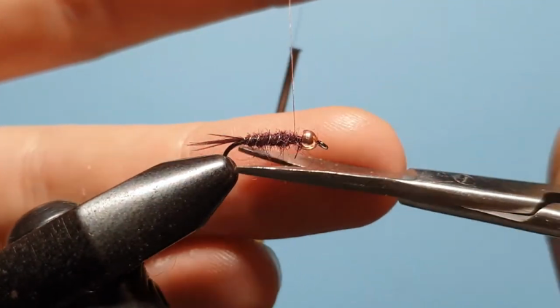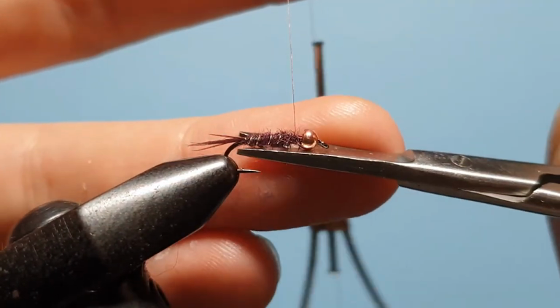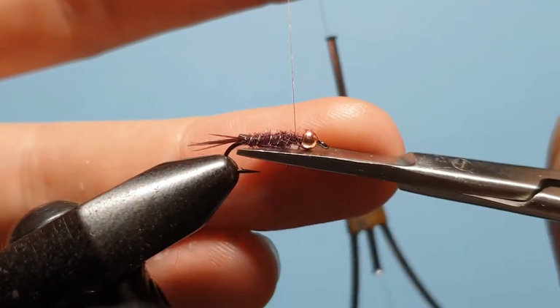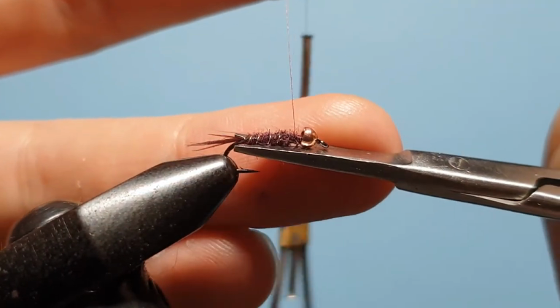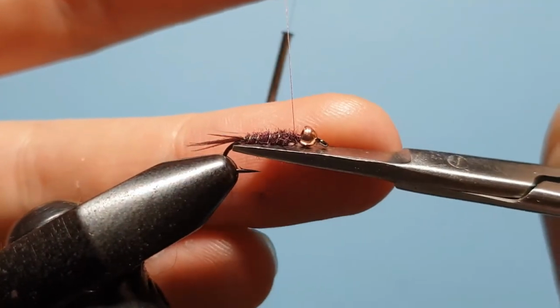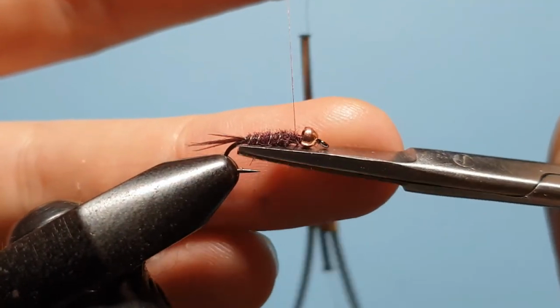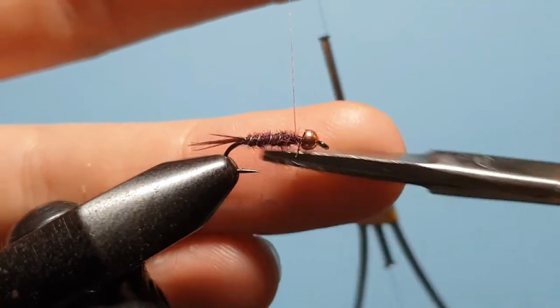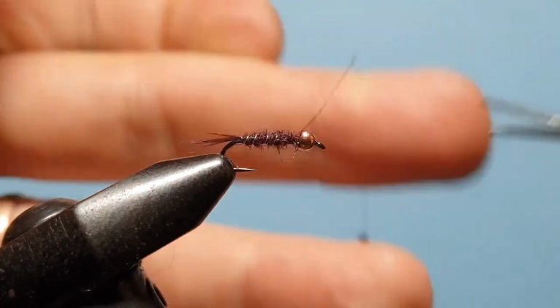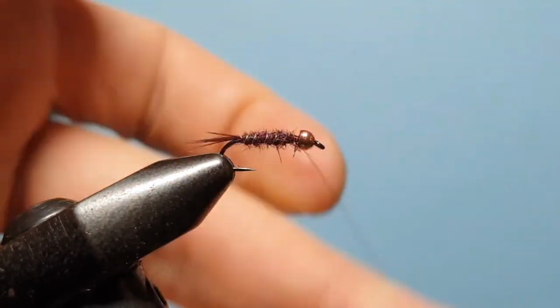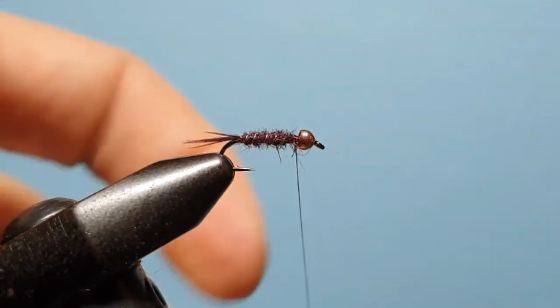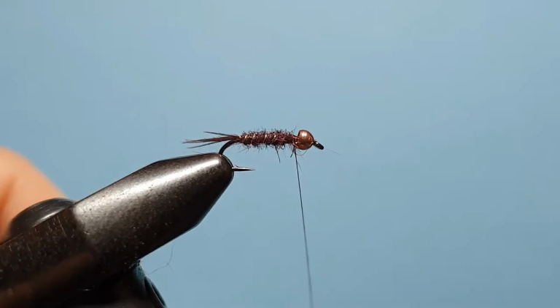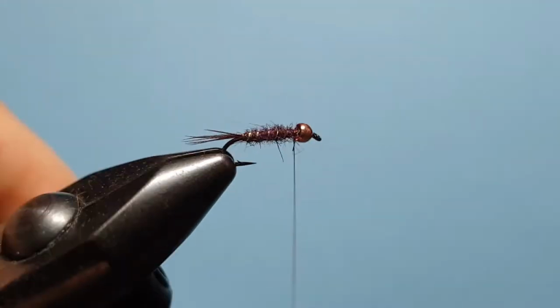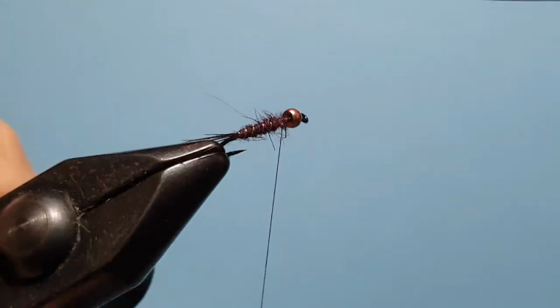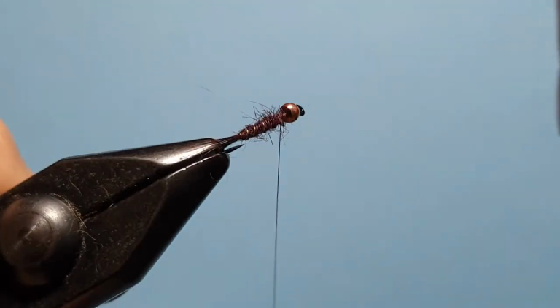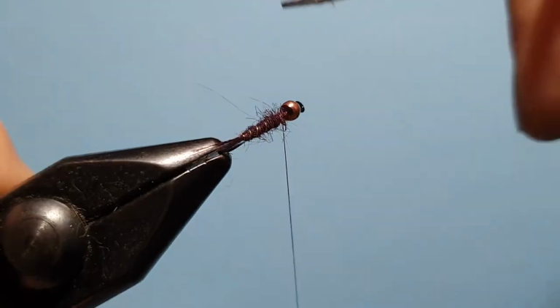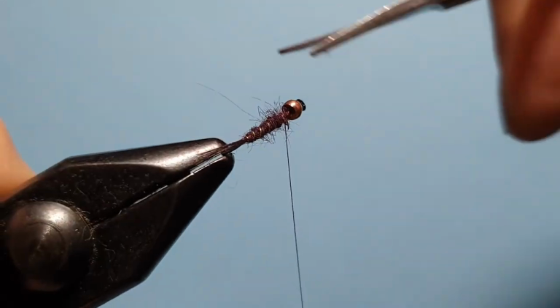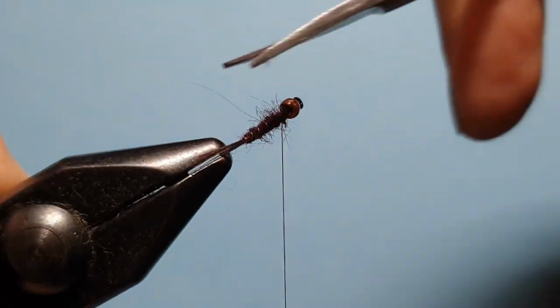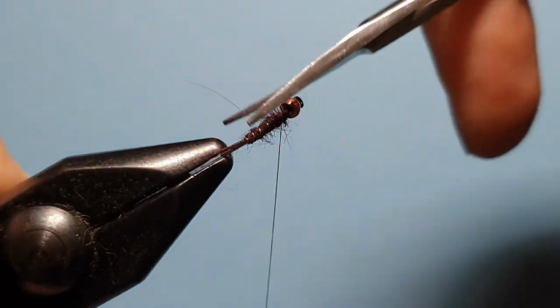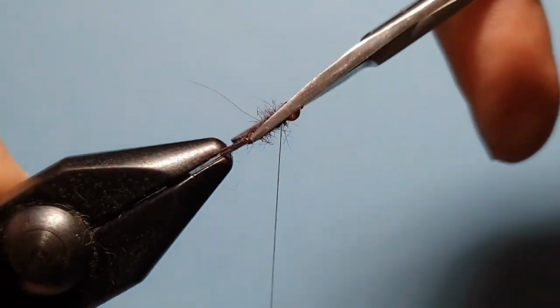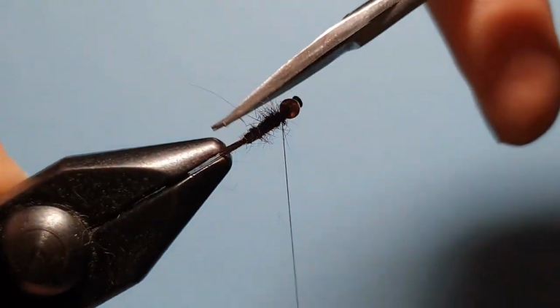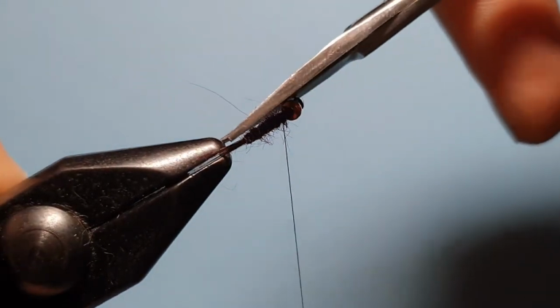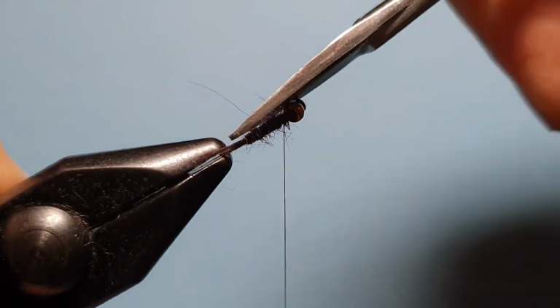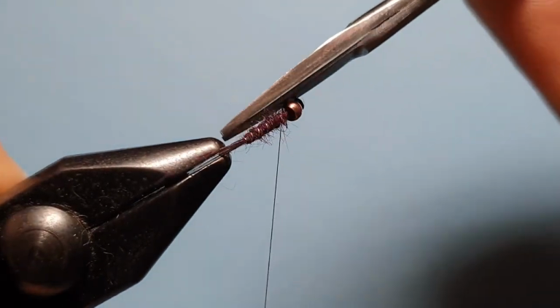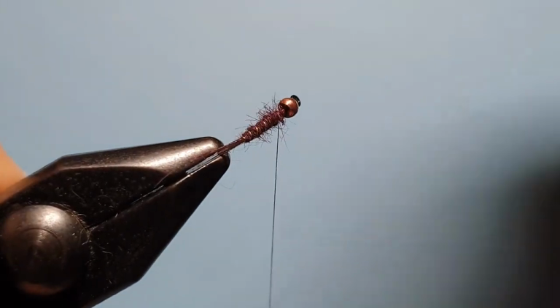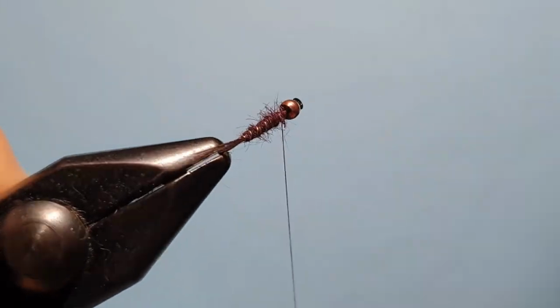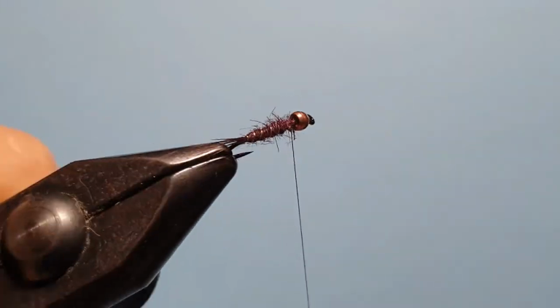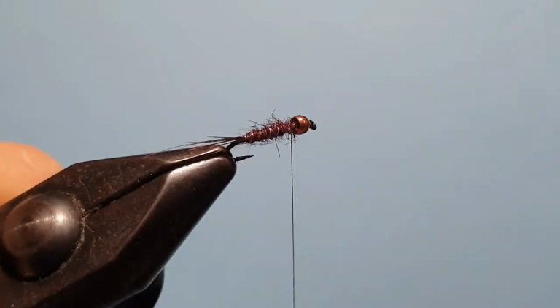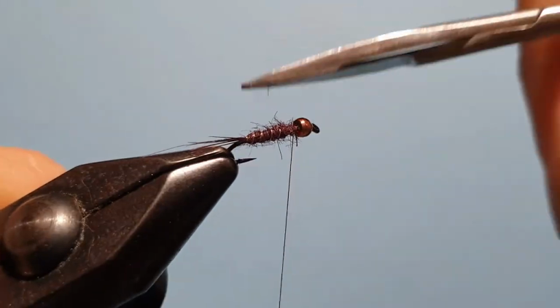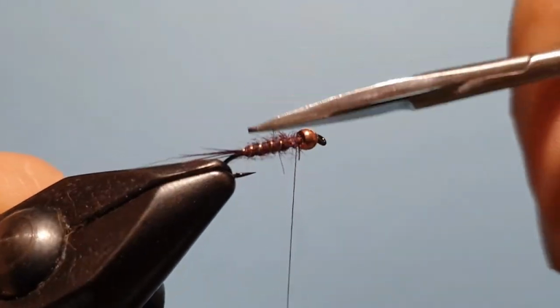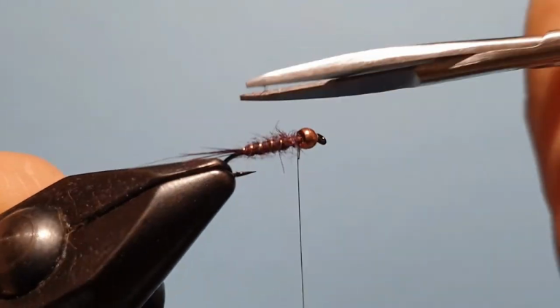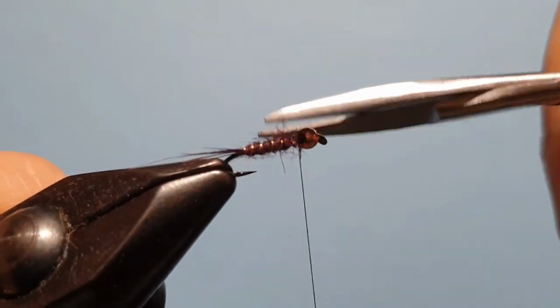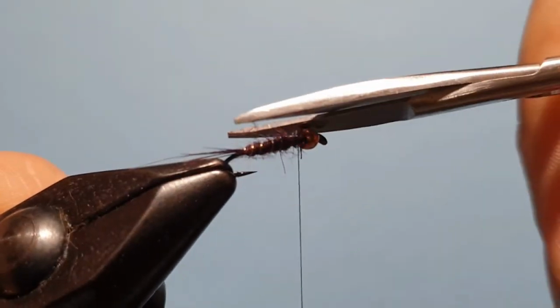Now just trim with scissors along the length of the hook, picking up the thread to get it out of the way. We want to keep the body nice and slim and we'll build some bulk up around the thorax.